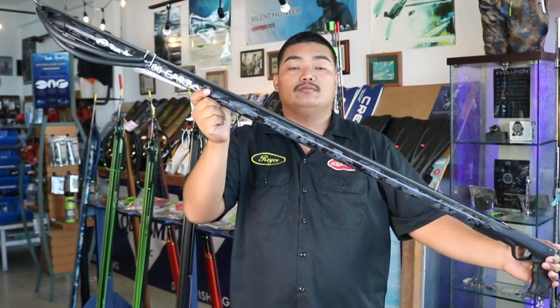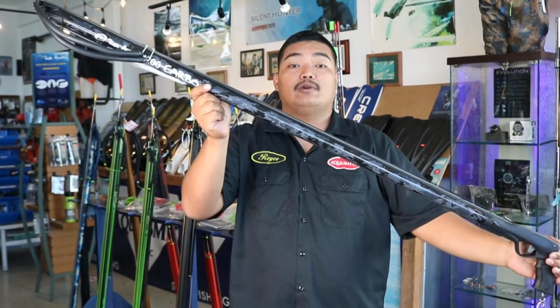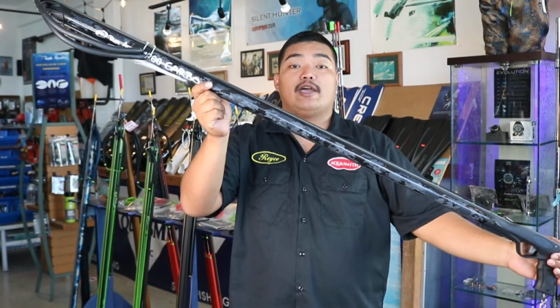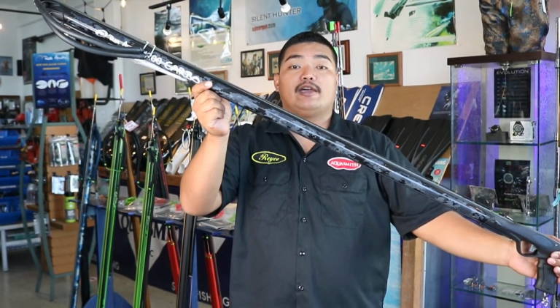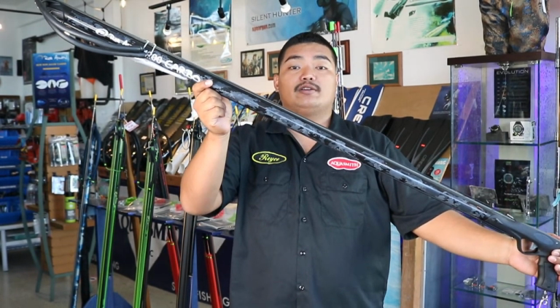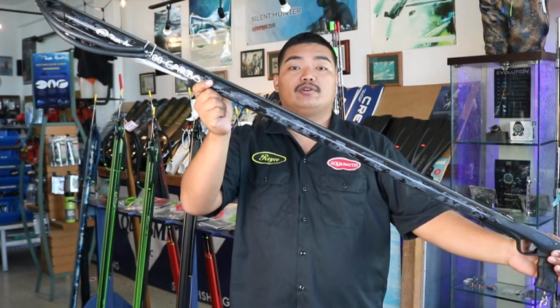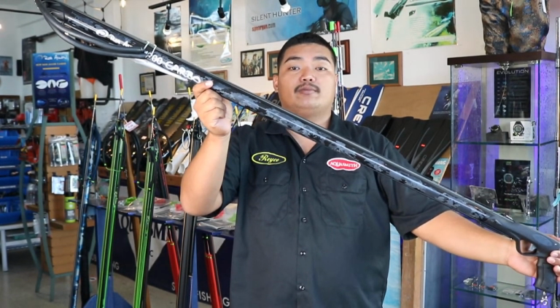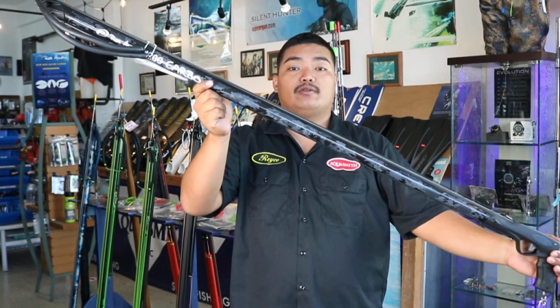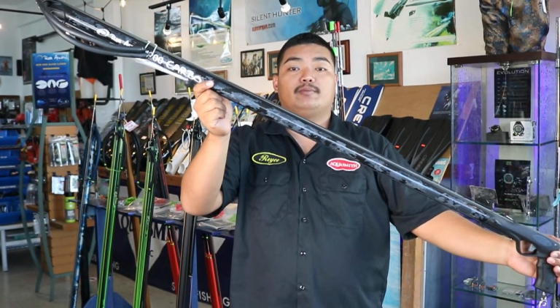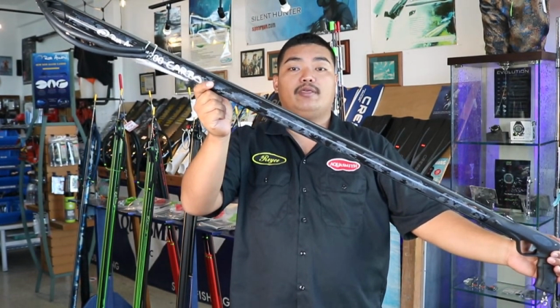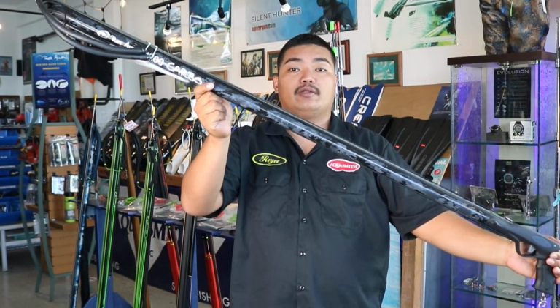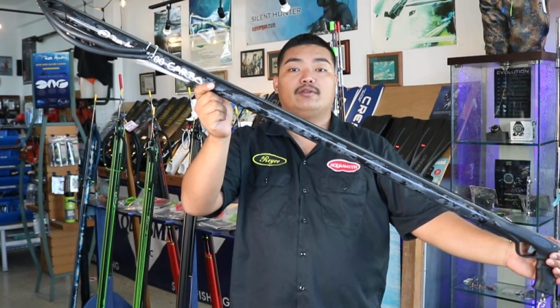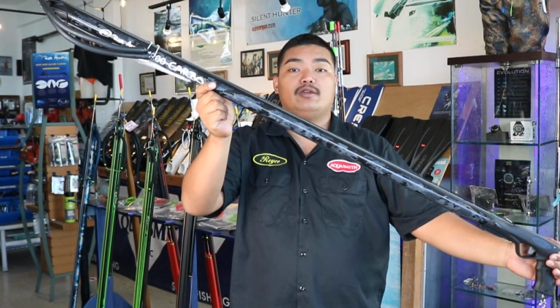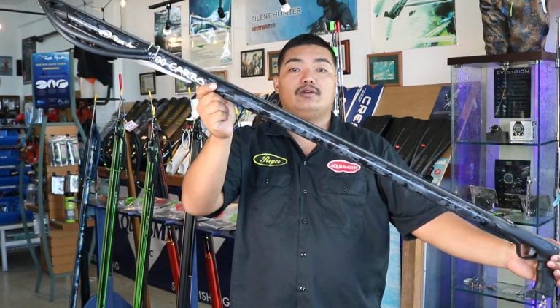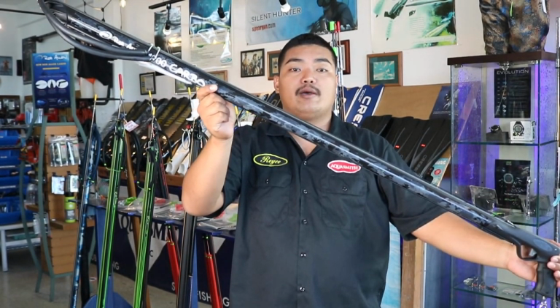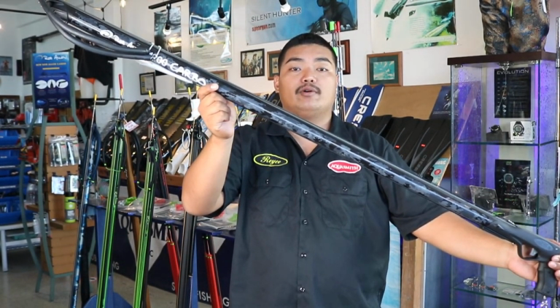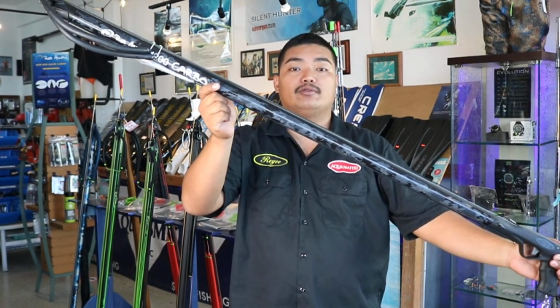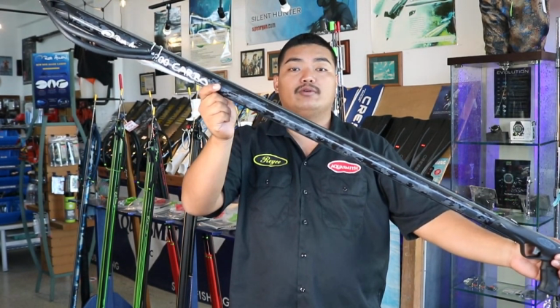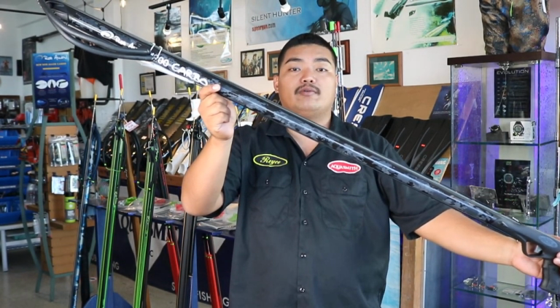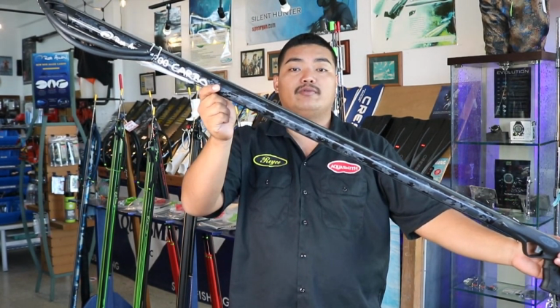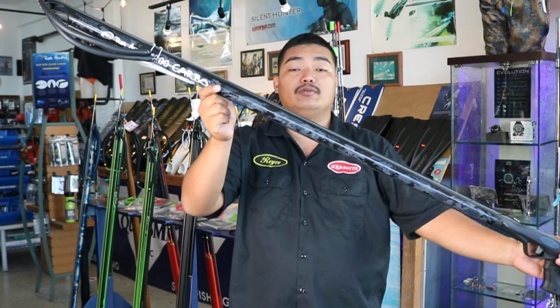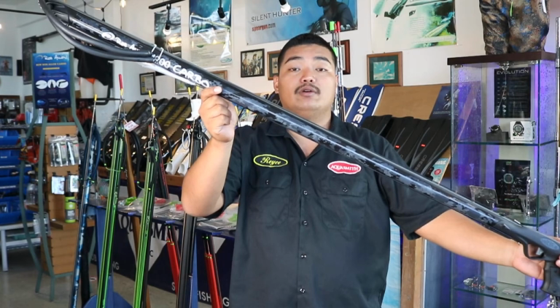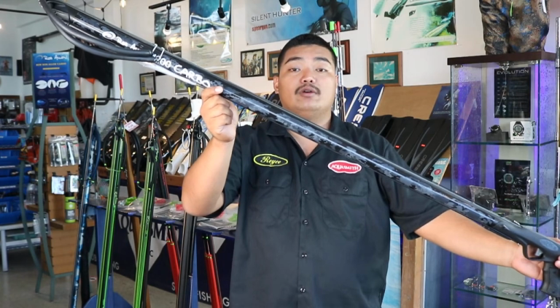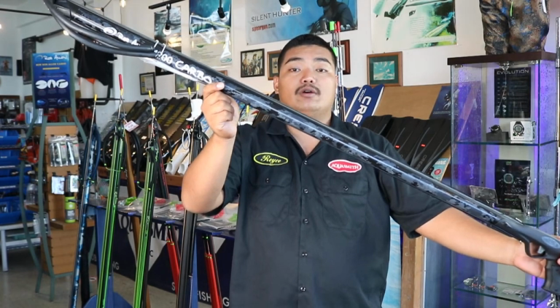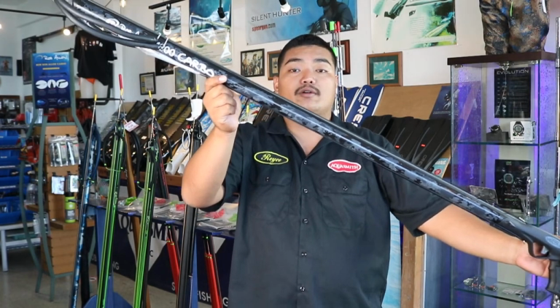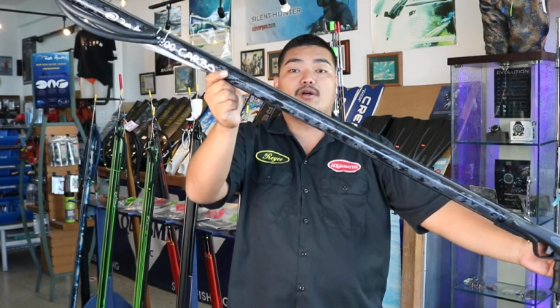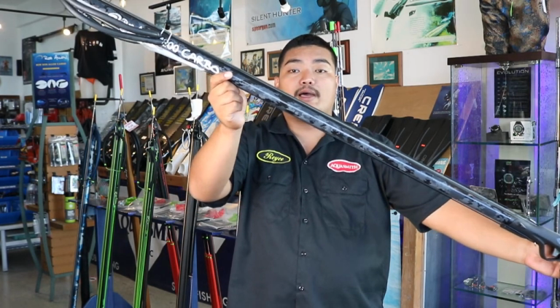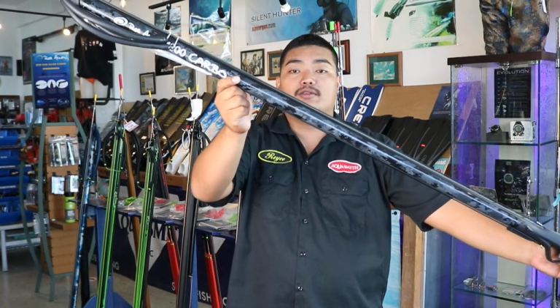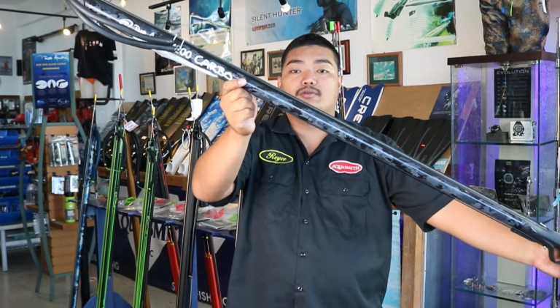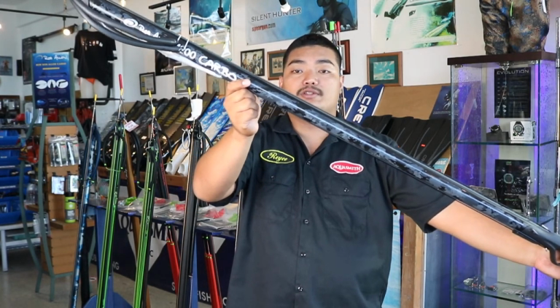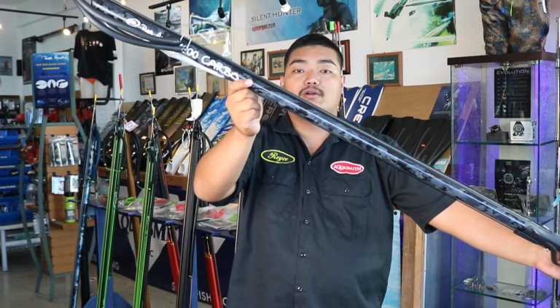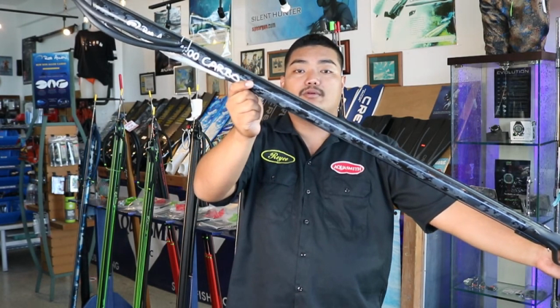Hi guys, I'm Royce from Ako Smith and today I'm going to do a review on the Rob Allen US Carbone.